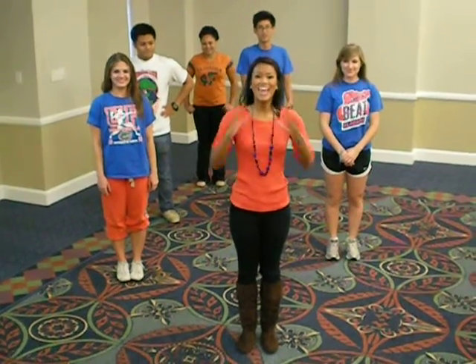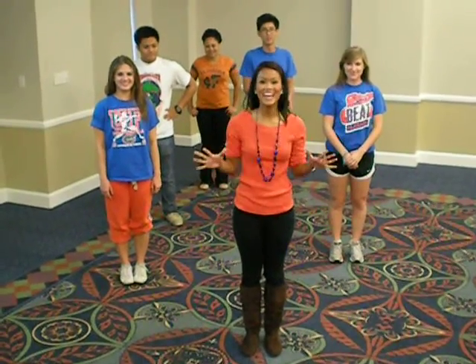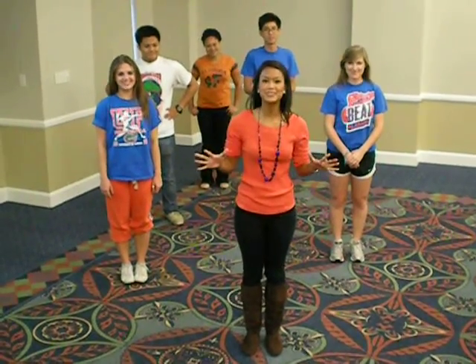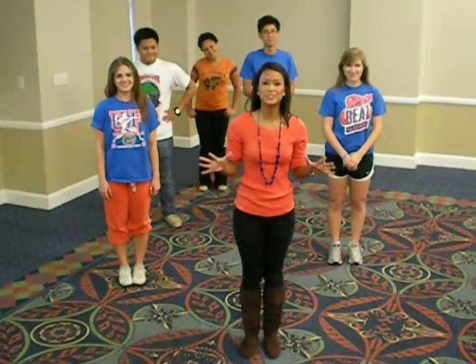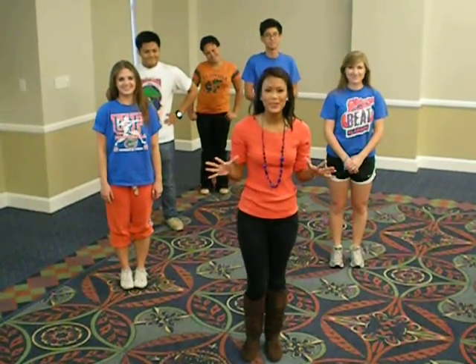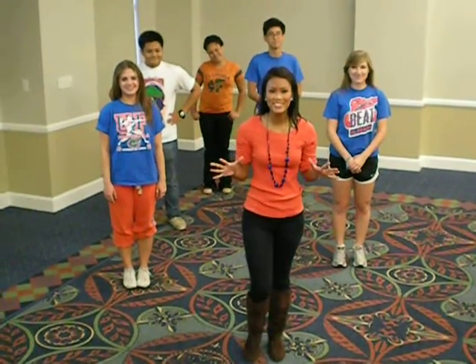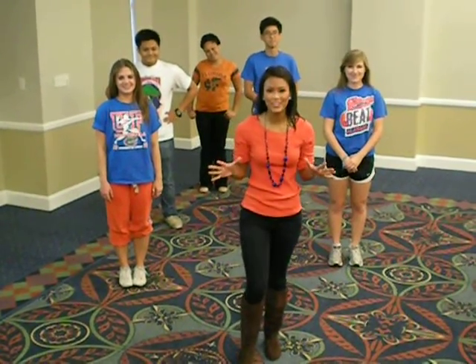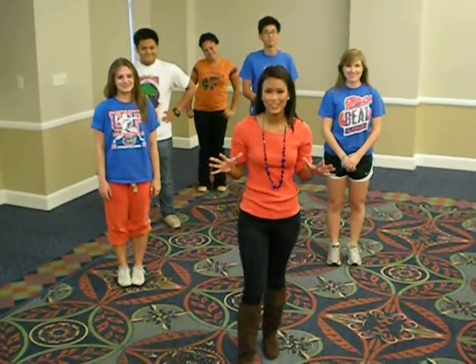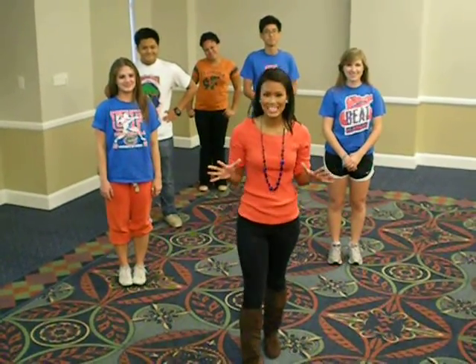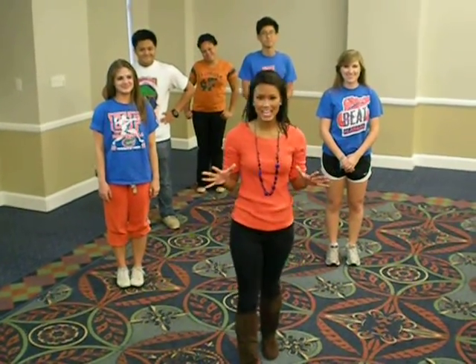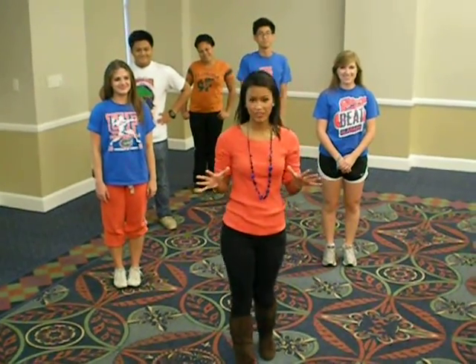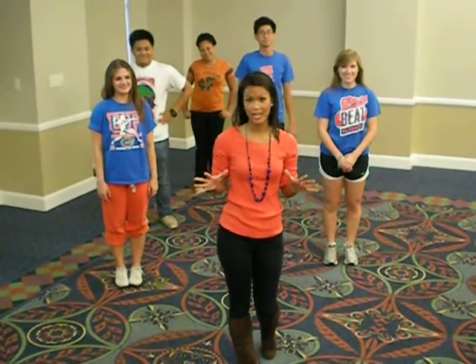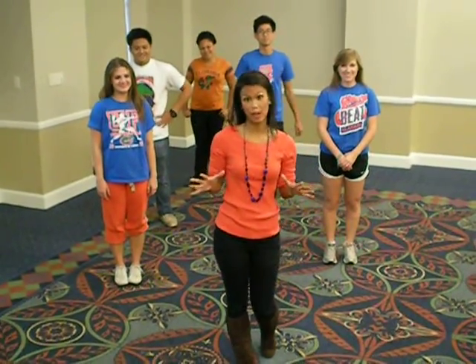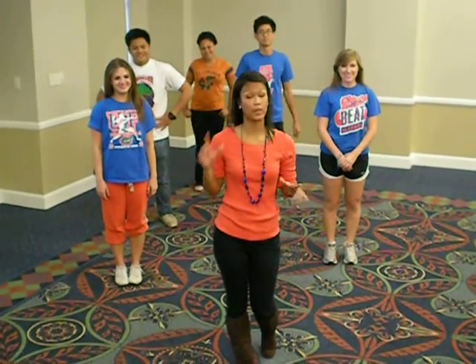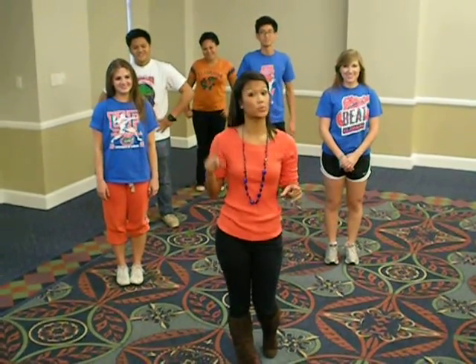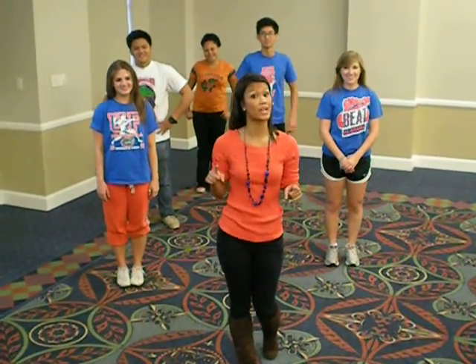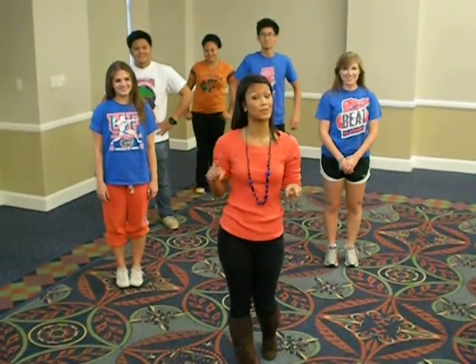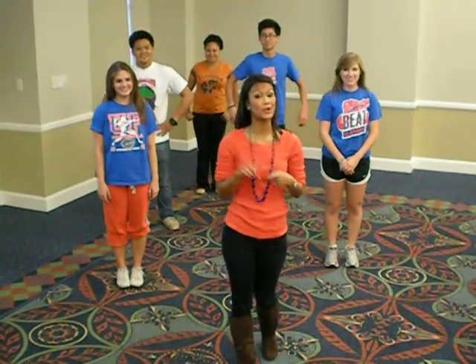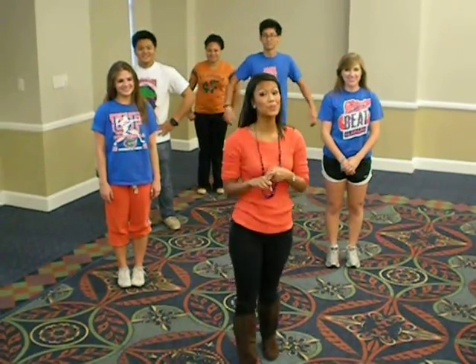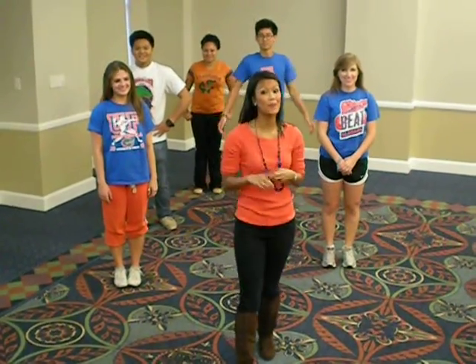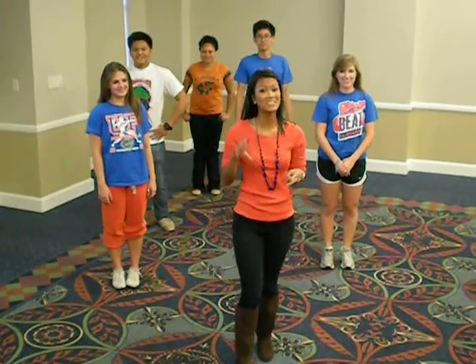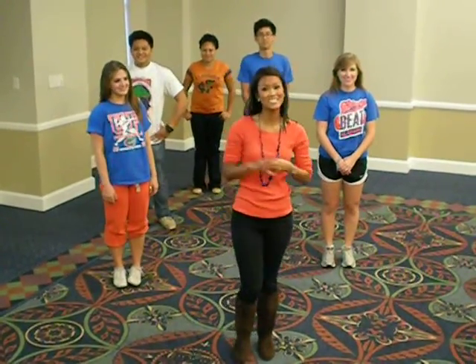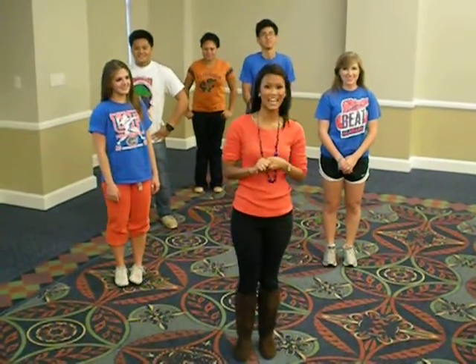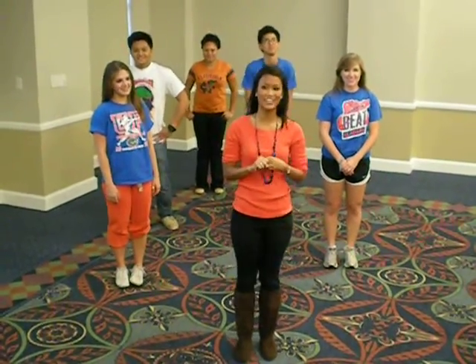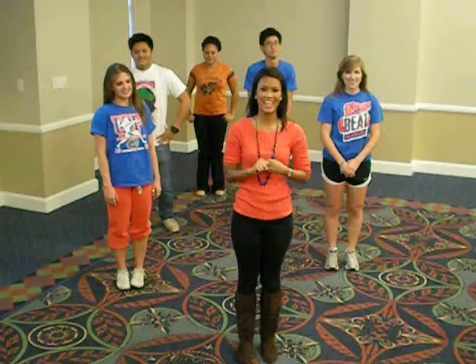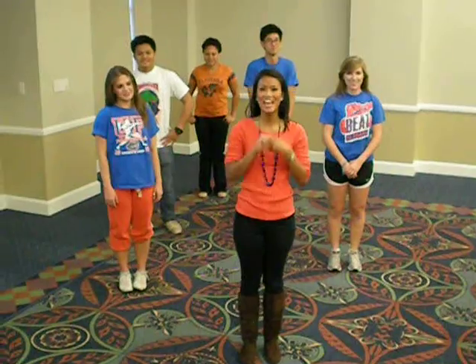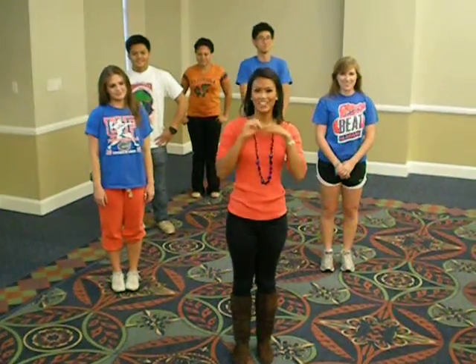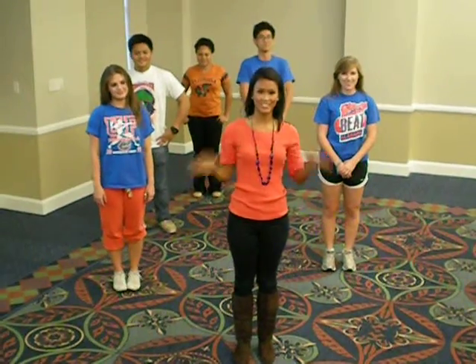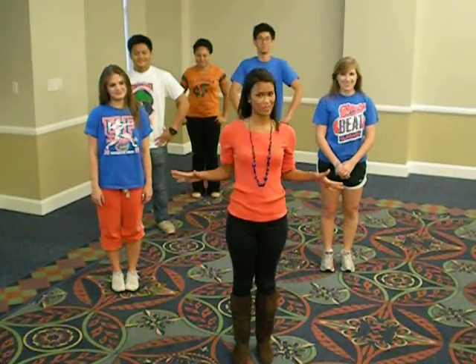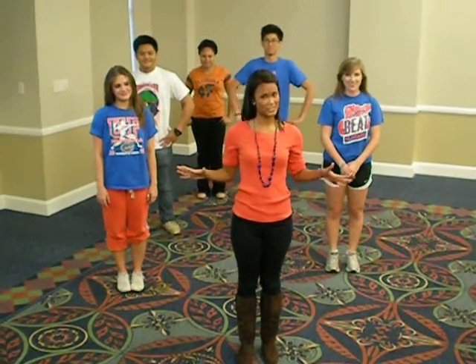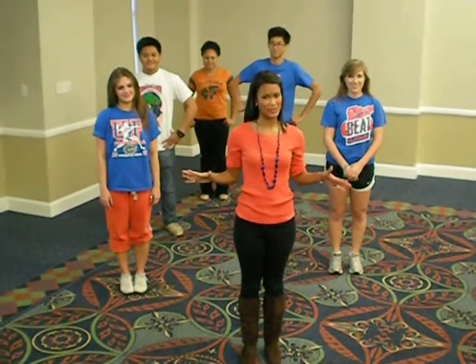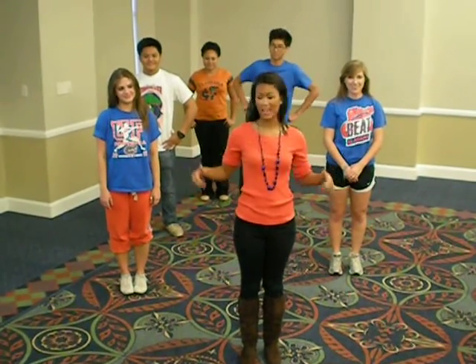Hey guys, we're so excited for the SA Slashmob that will be coming on Homecoming this Saturday. Let's get right to it.